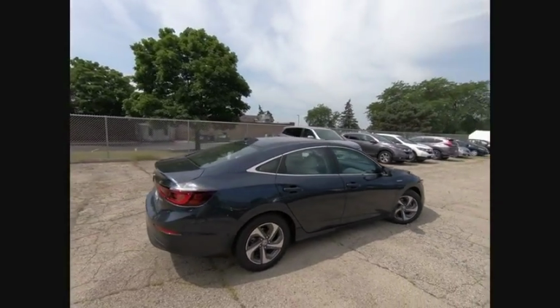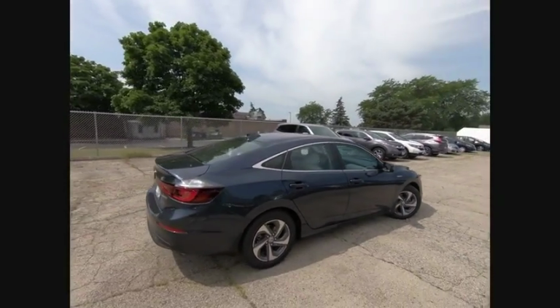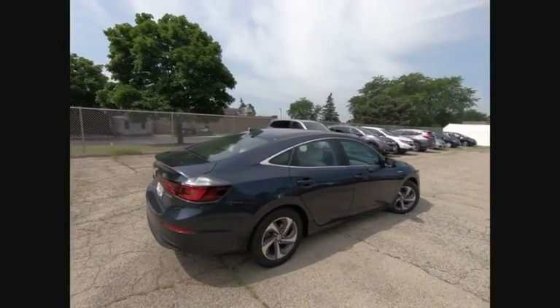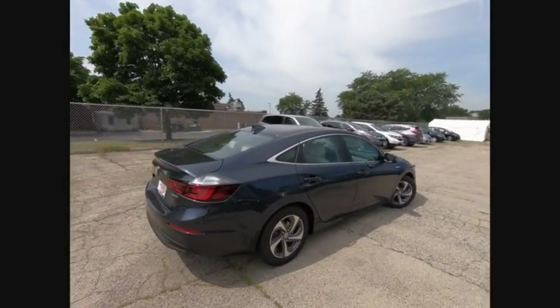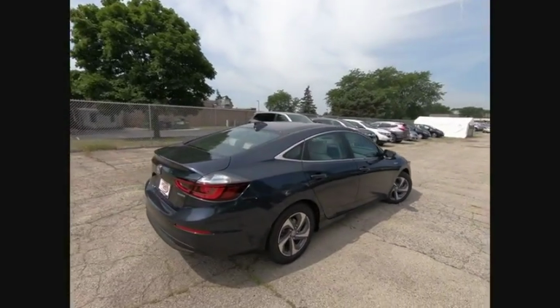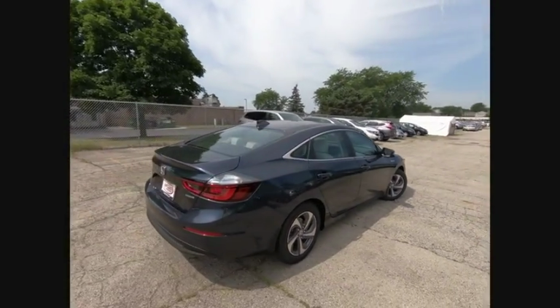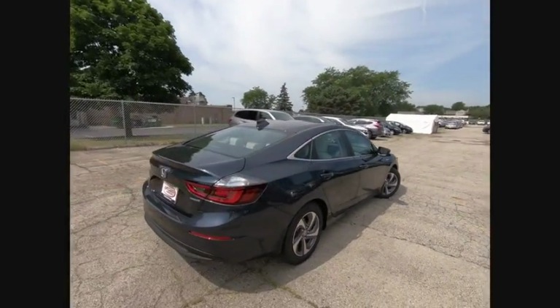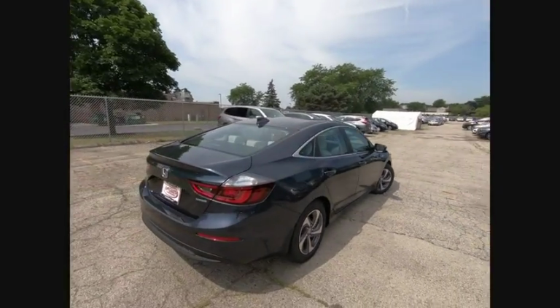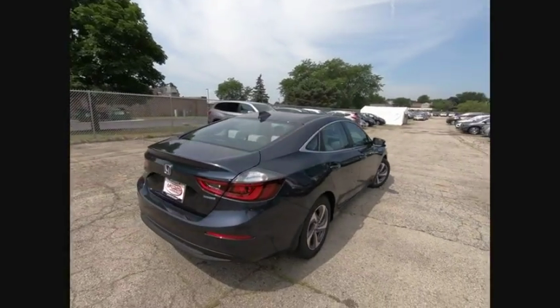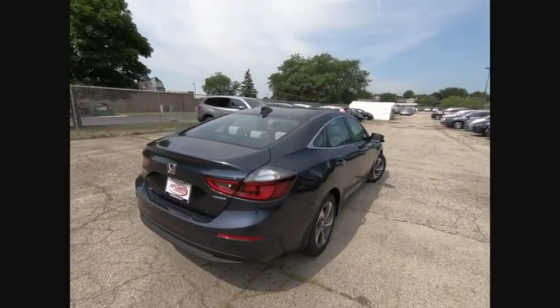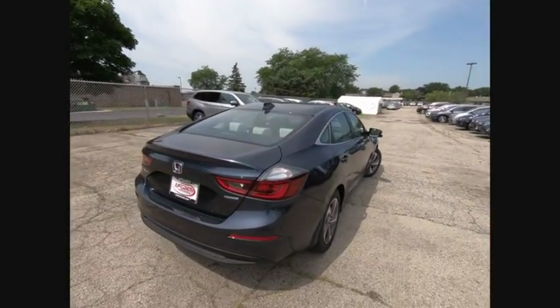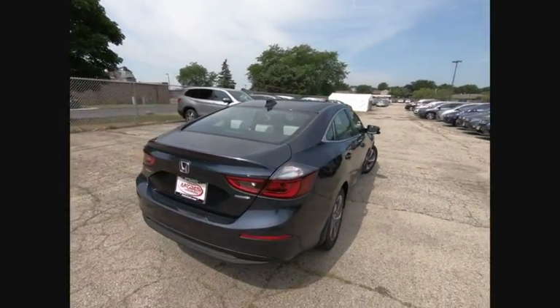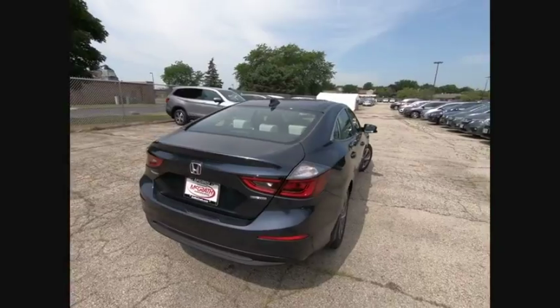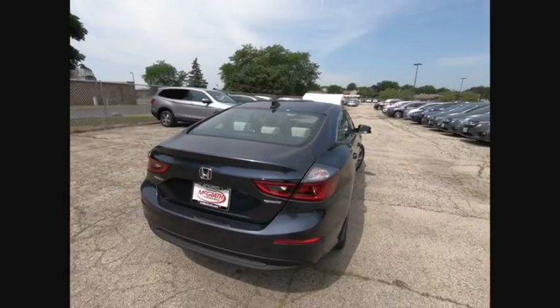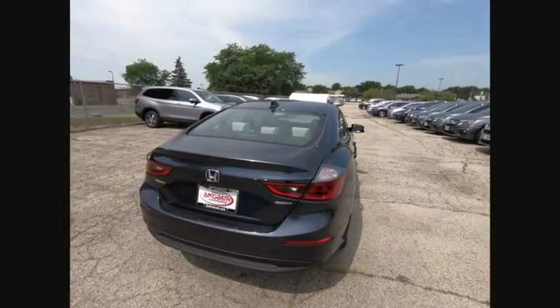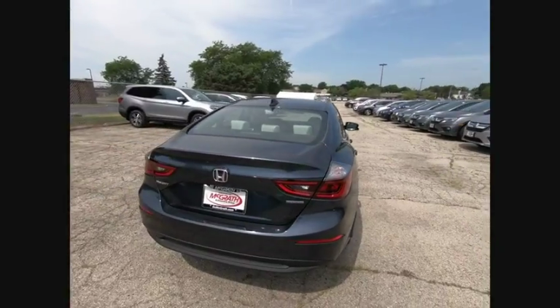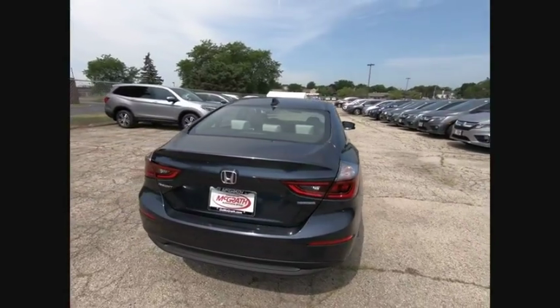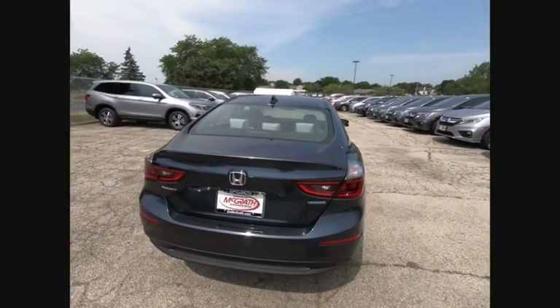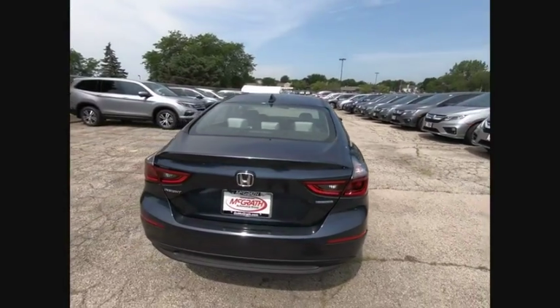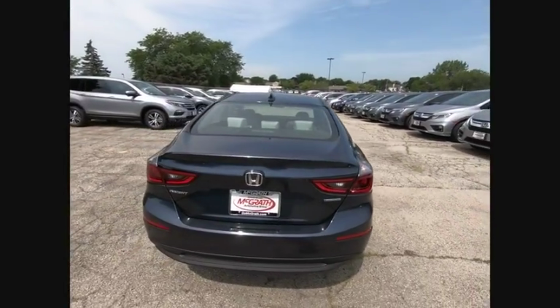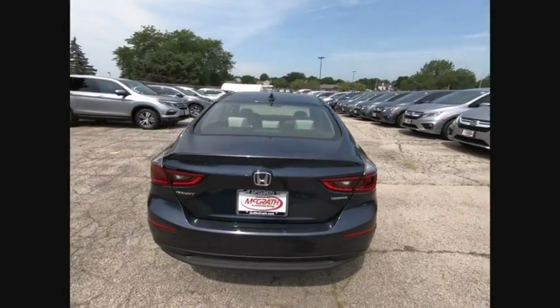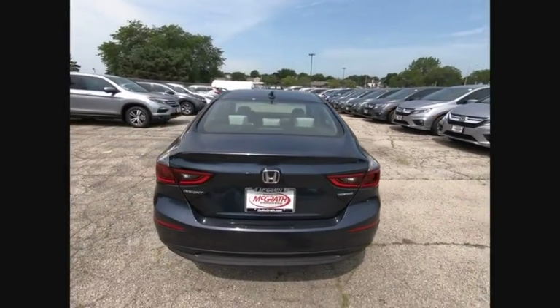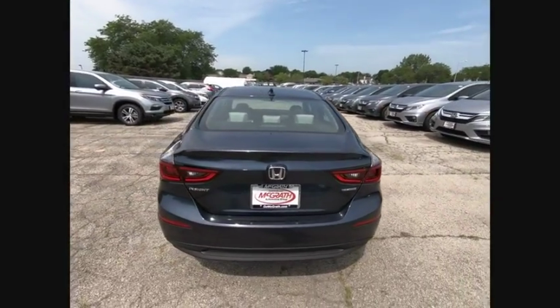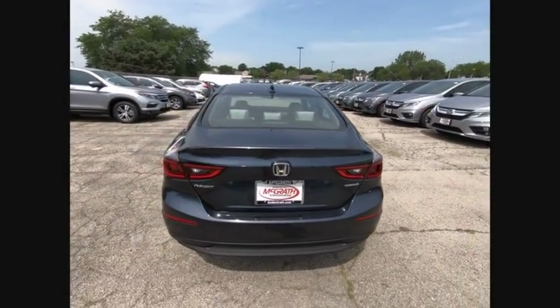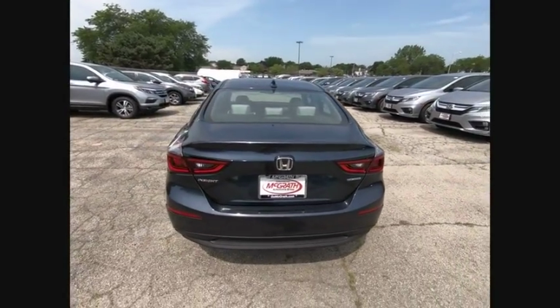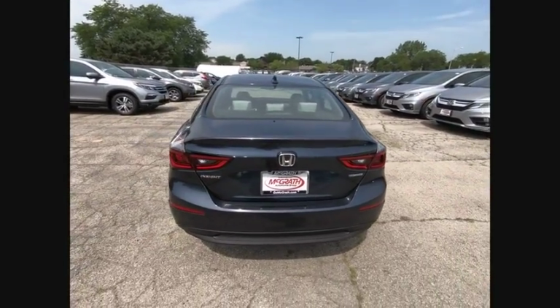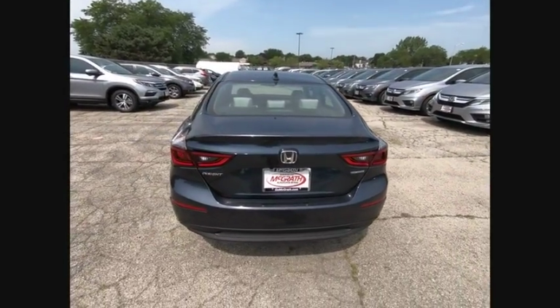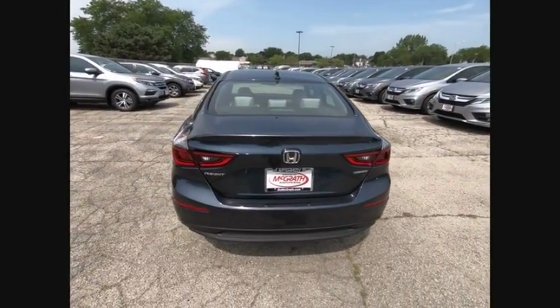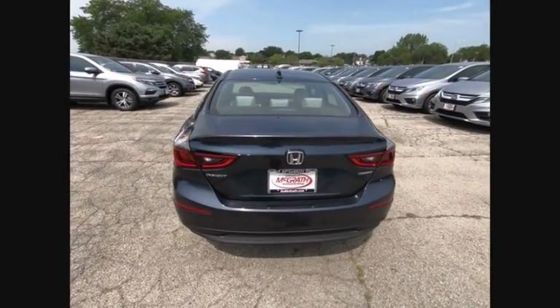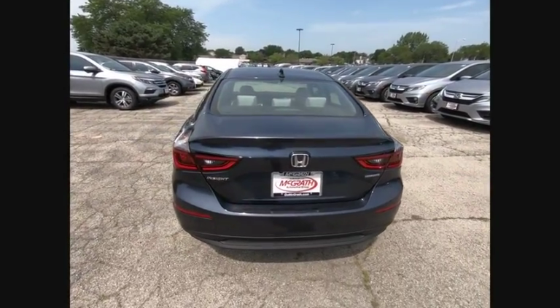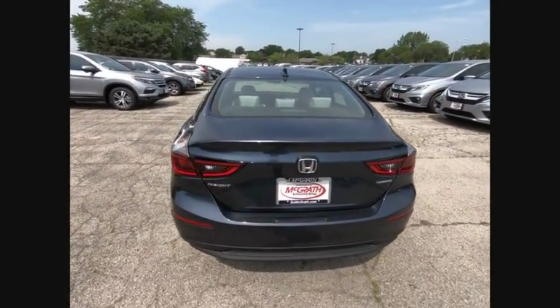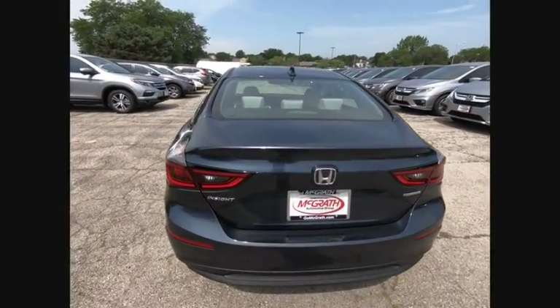This vehicle has less than 100 miles. Here are some of this vehicle's great options: Lane Departure Warning.